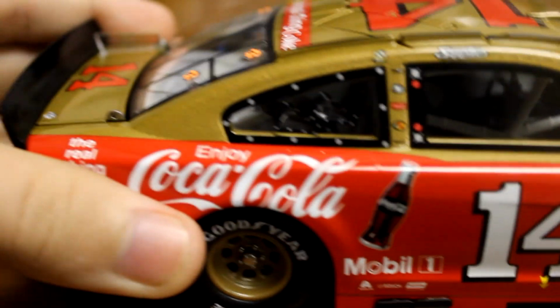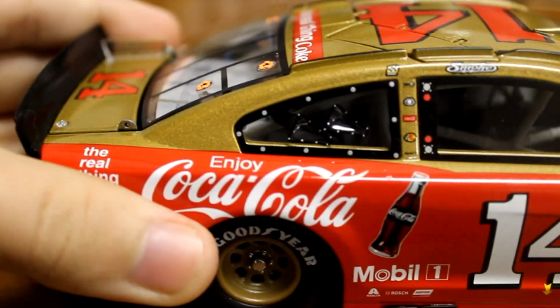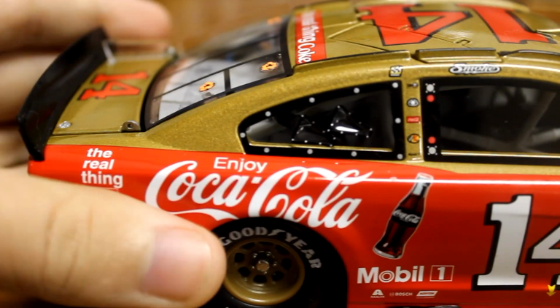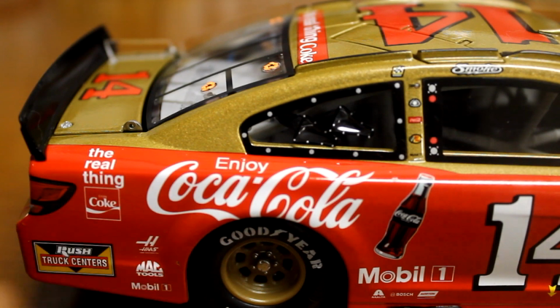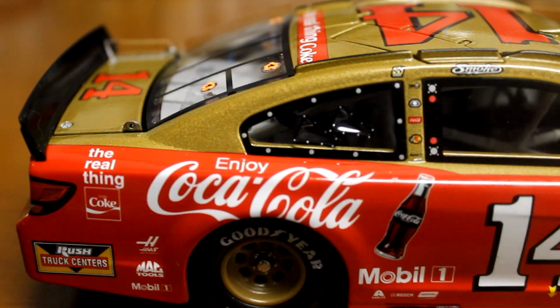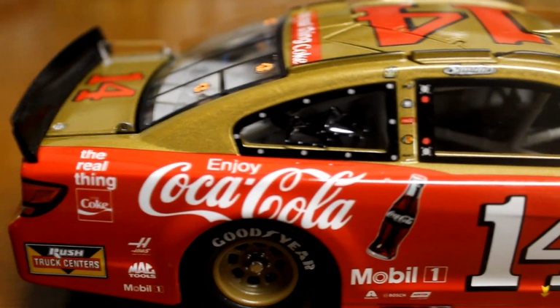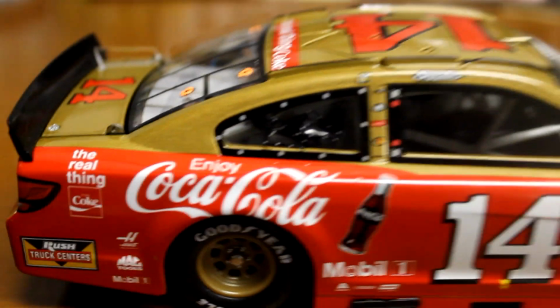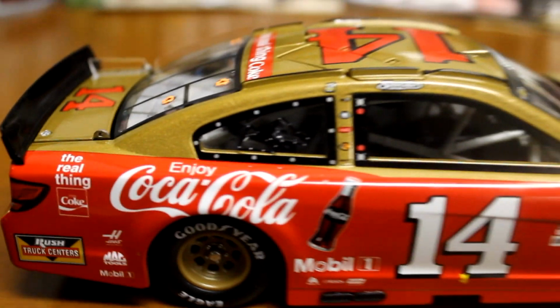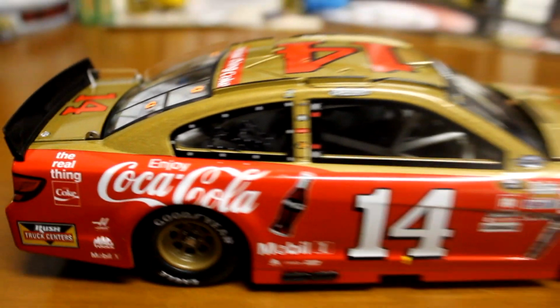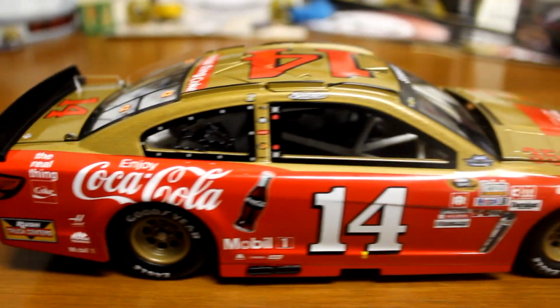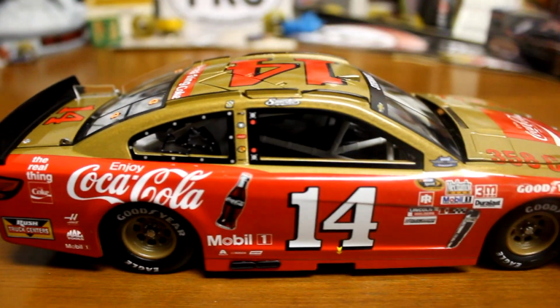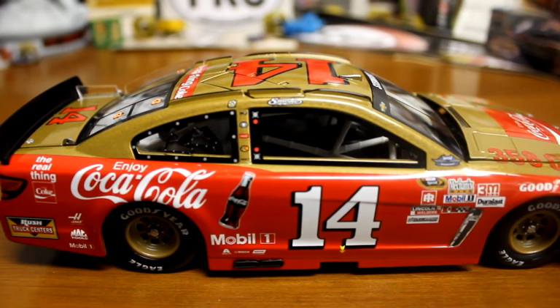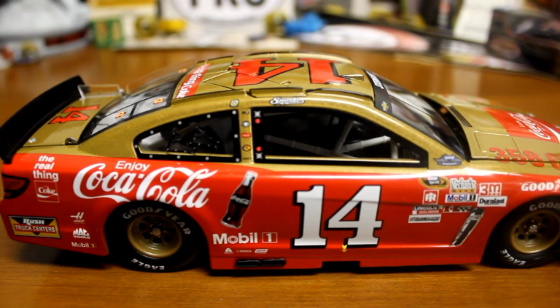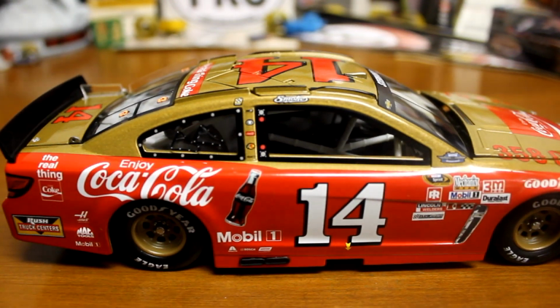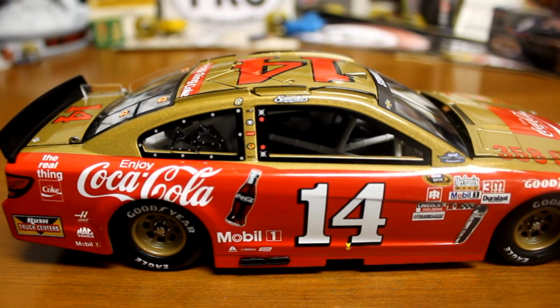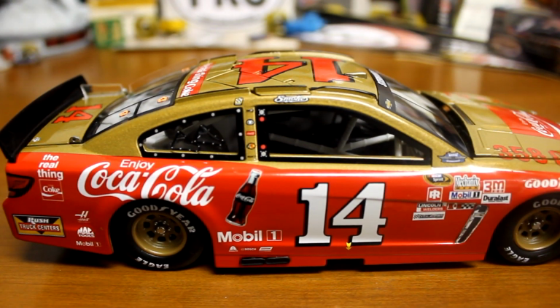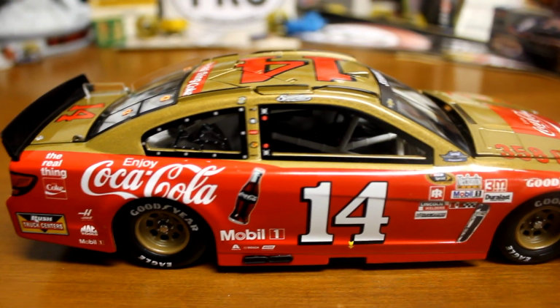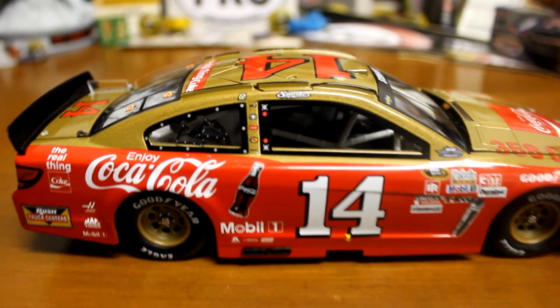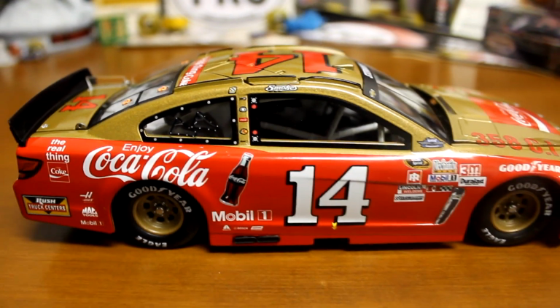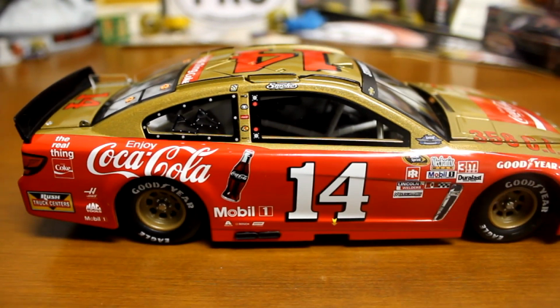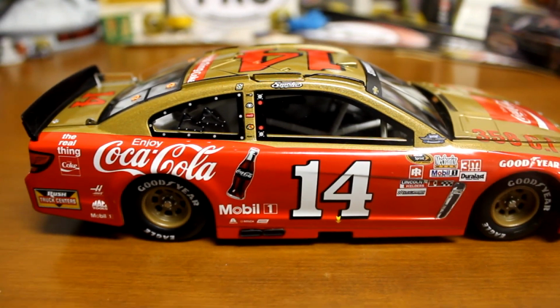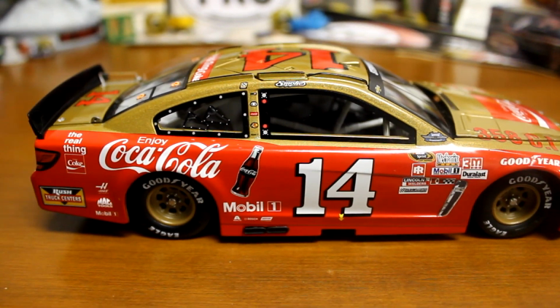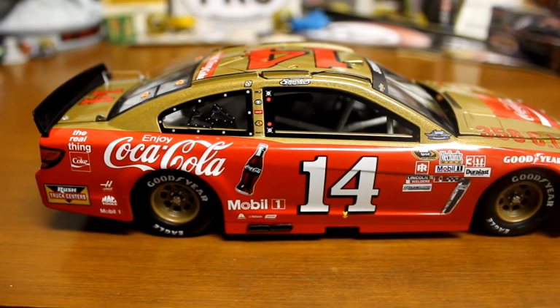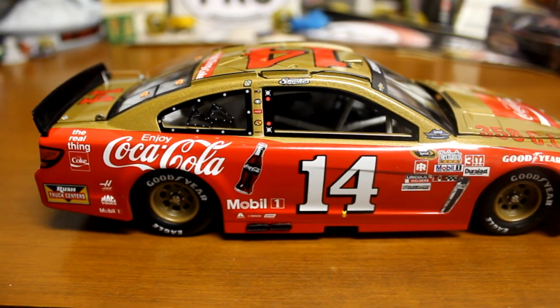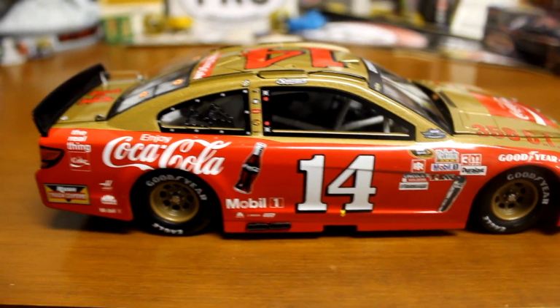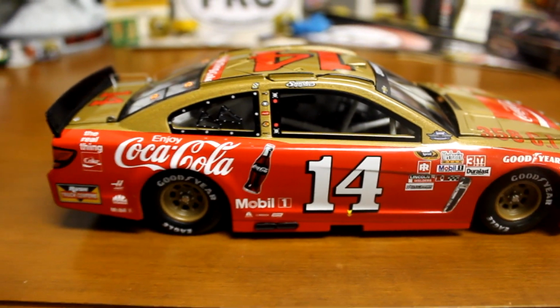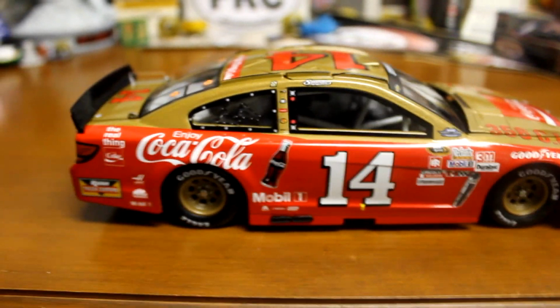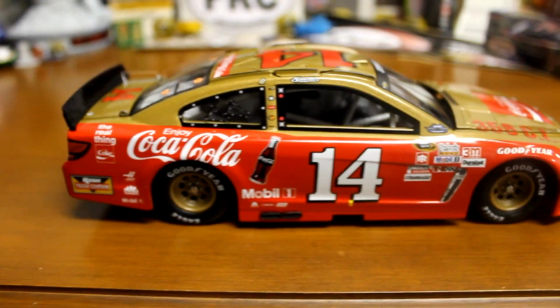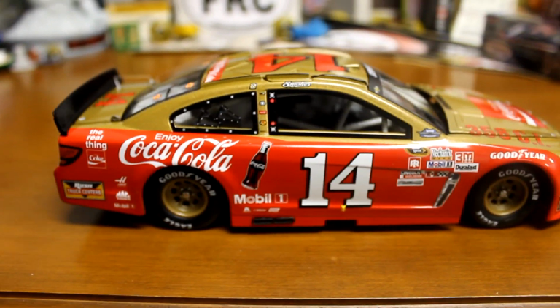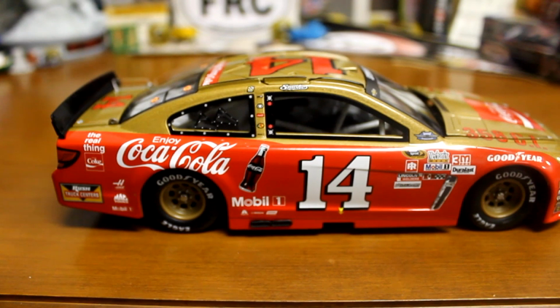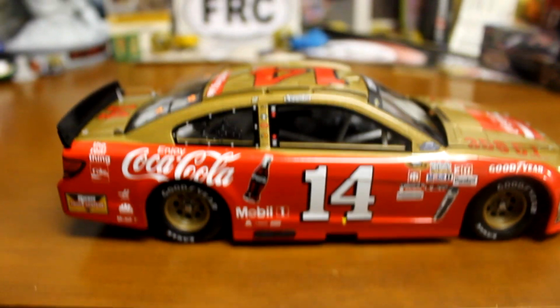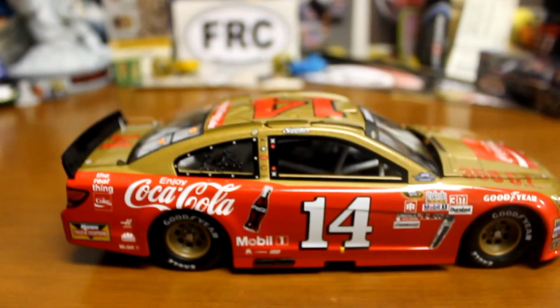You got the red fuel cell in the back. I'll go down the right side, zoom it out a little bit, give you a good look at the paint scheme. Man, this is one gorgeous looking car.